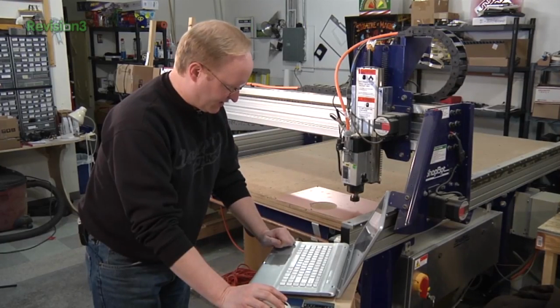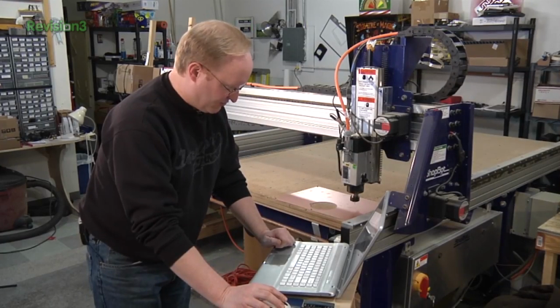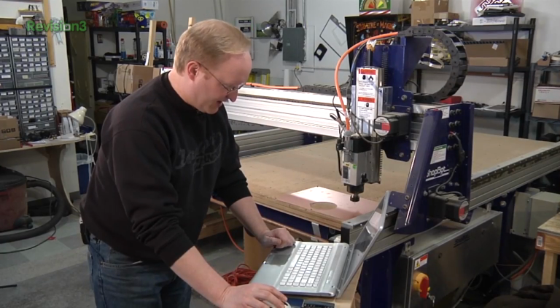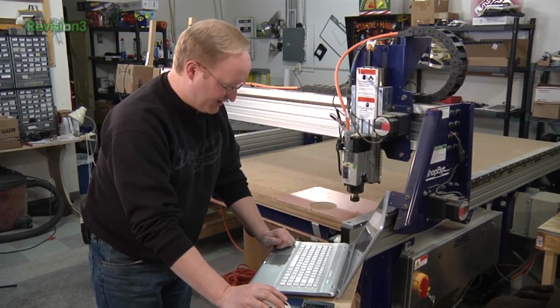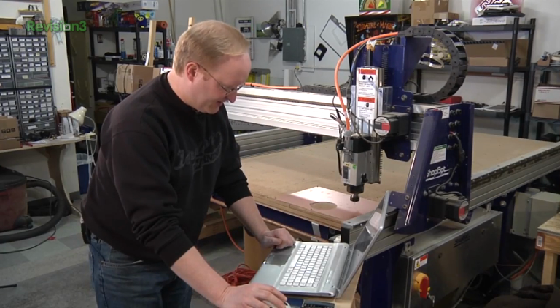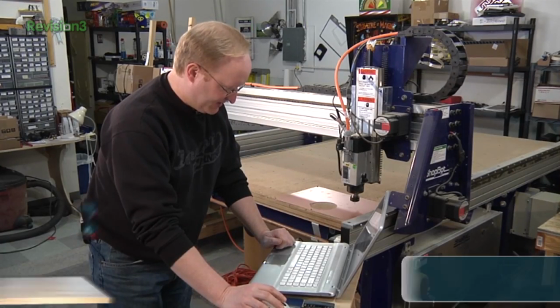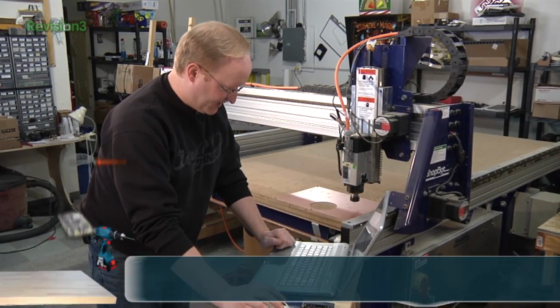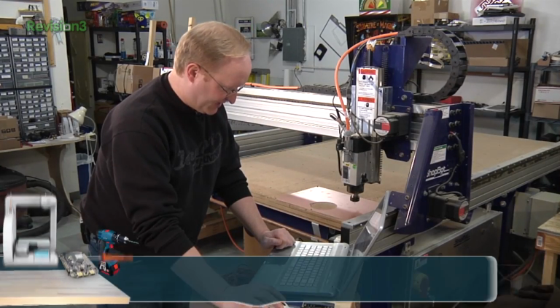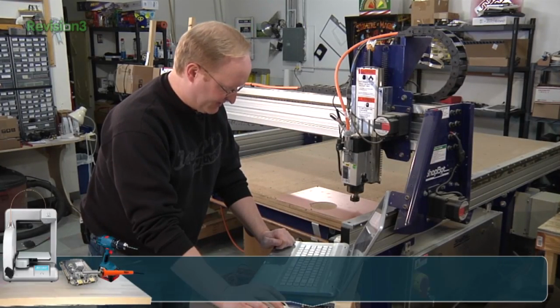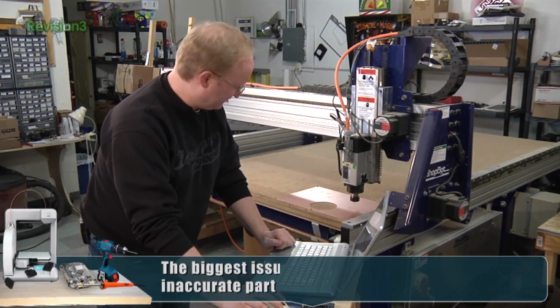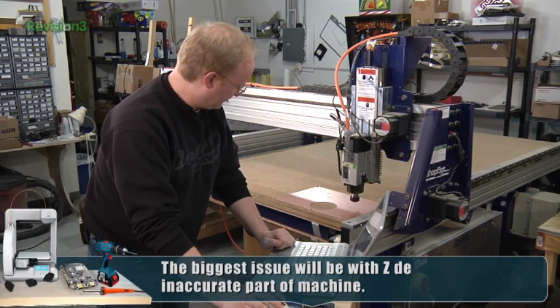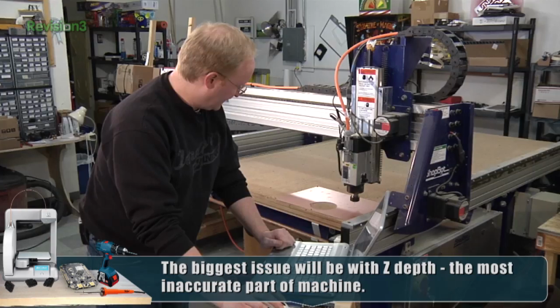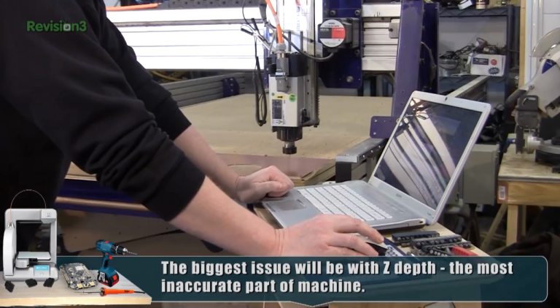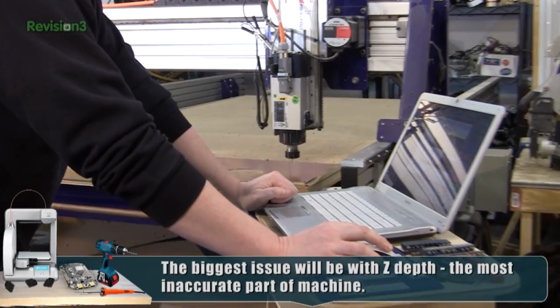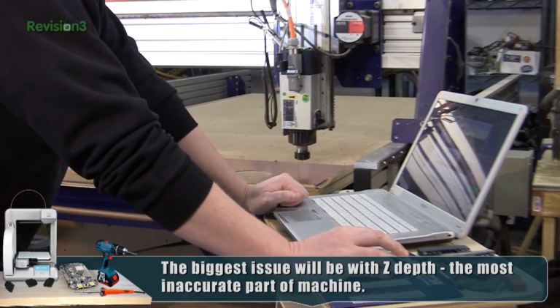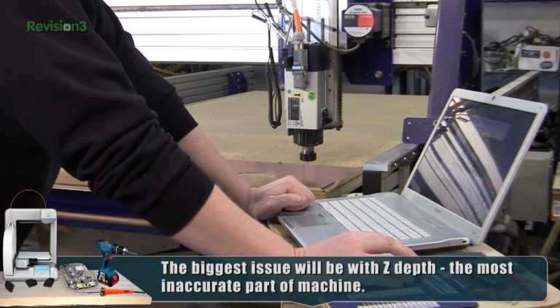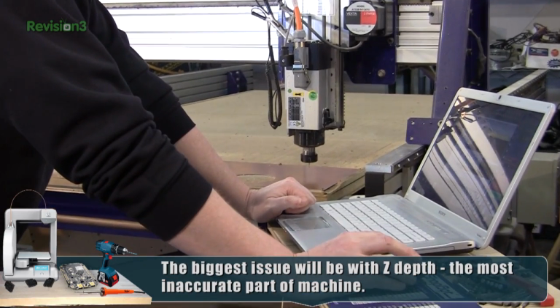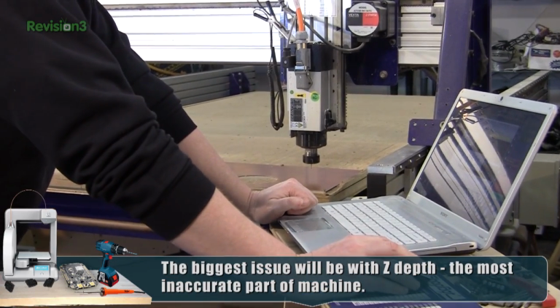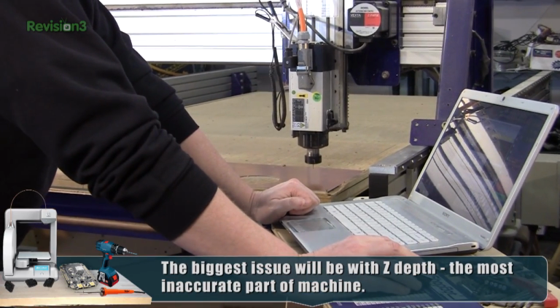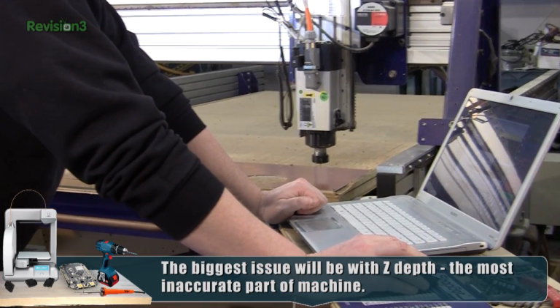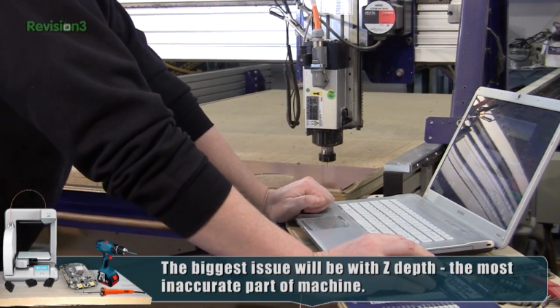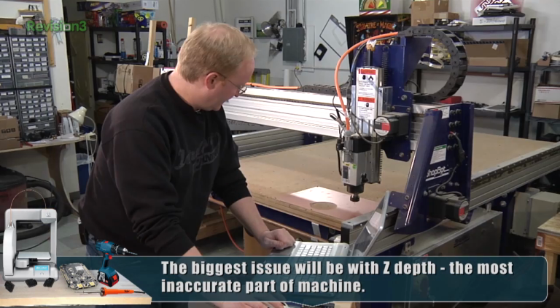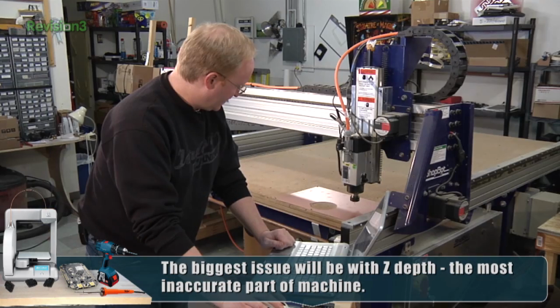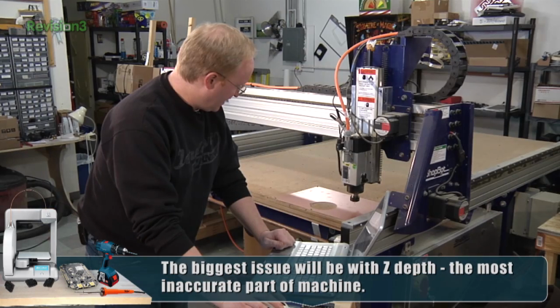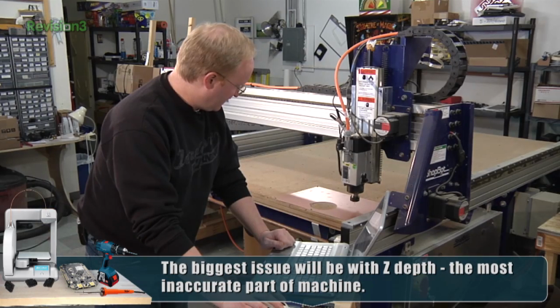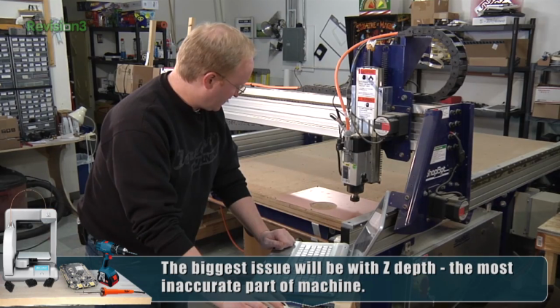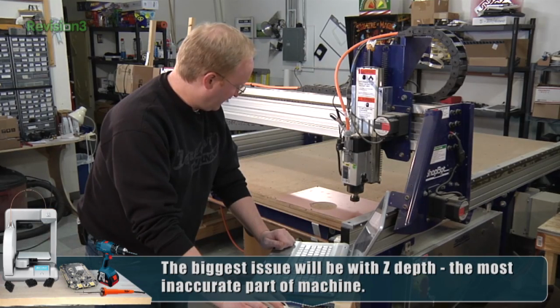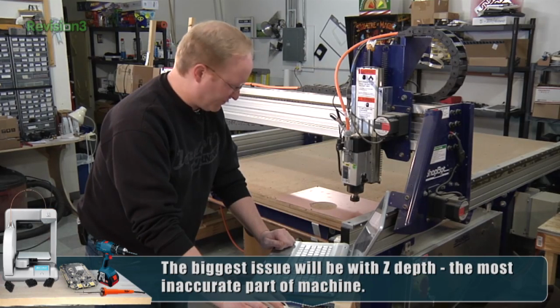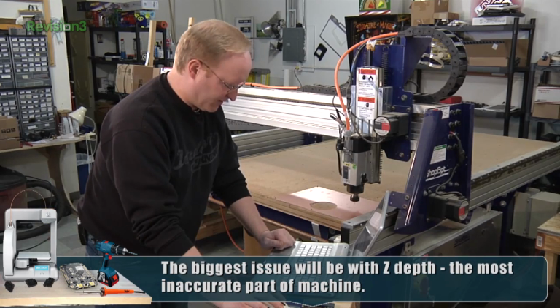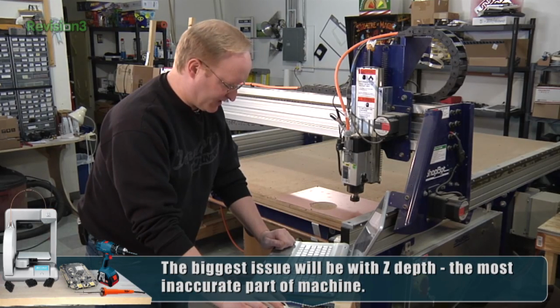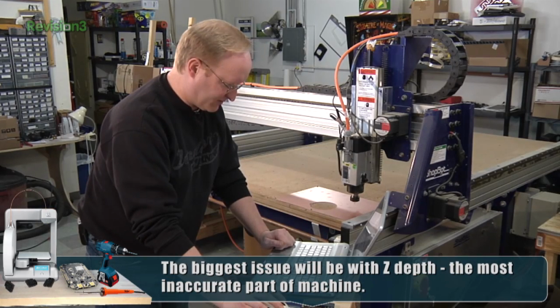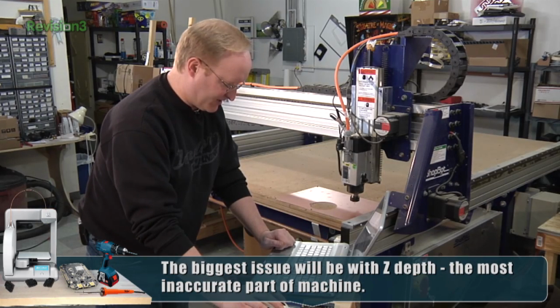Are you ready? Tool number two is in the spindle. Hopefully this works — I guess we'll see.